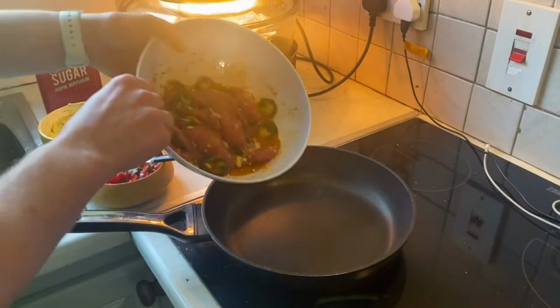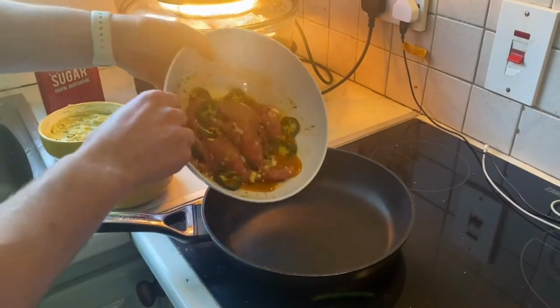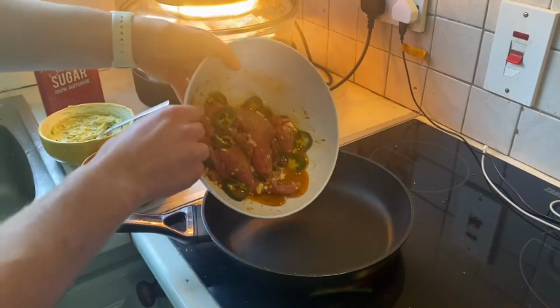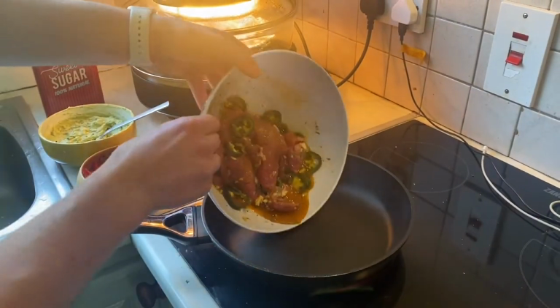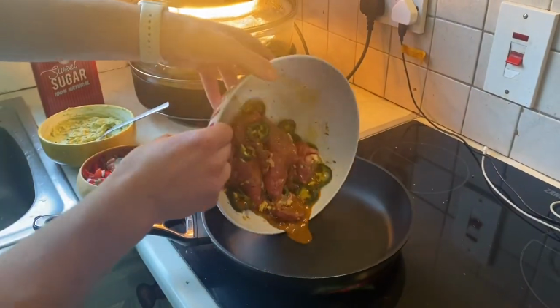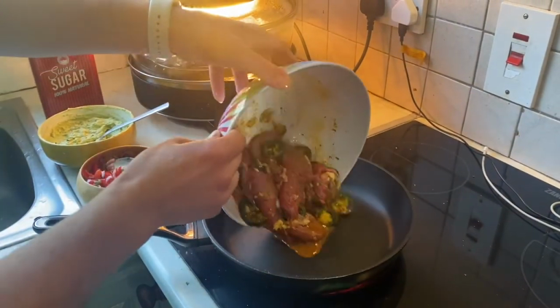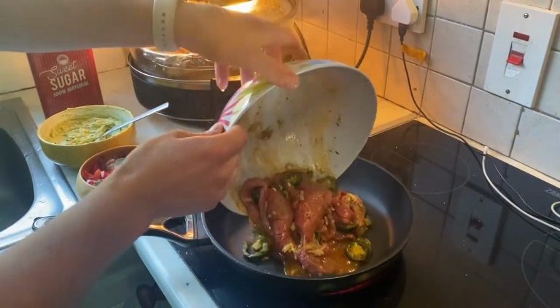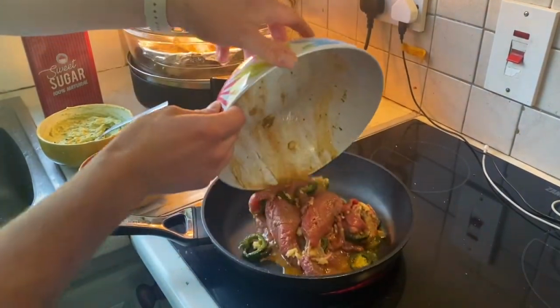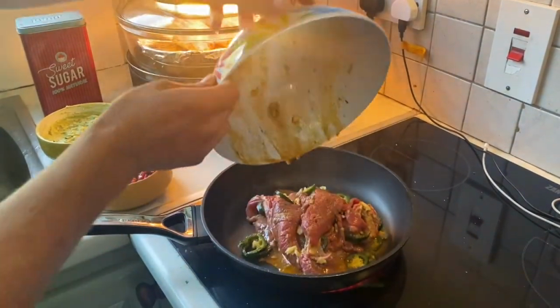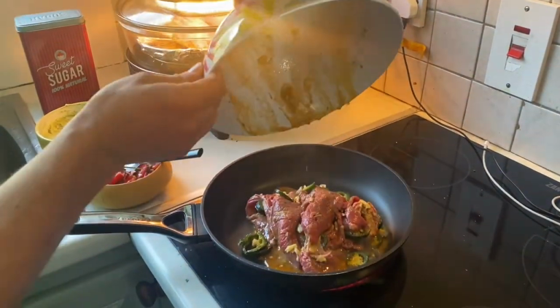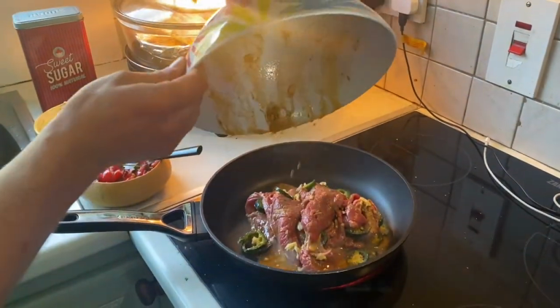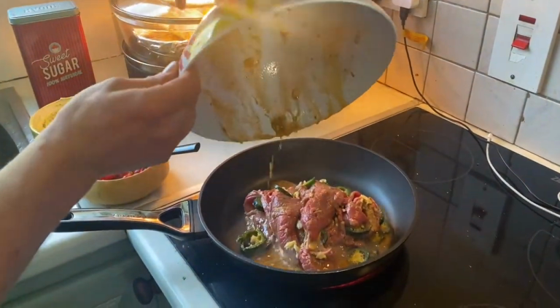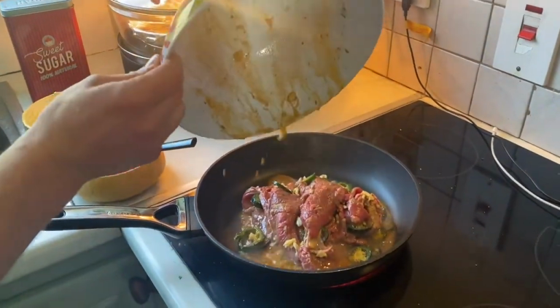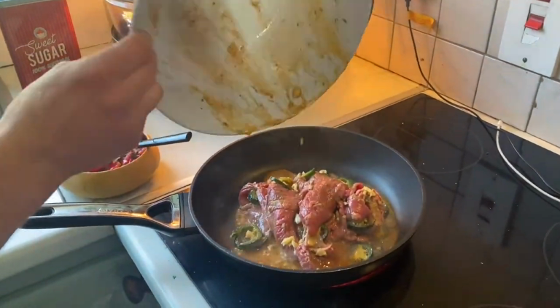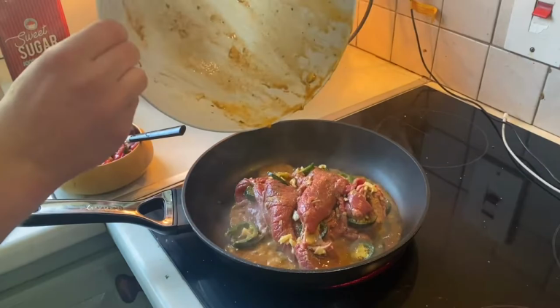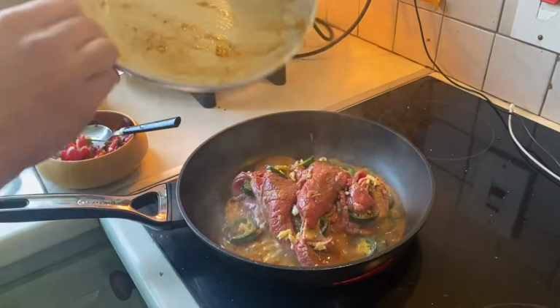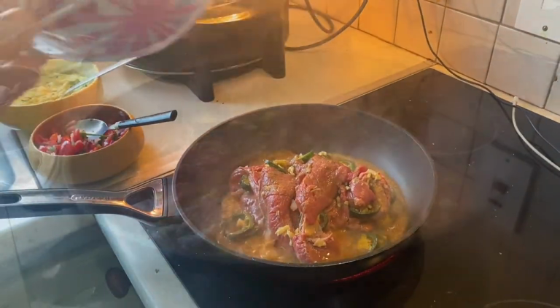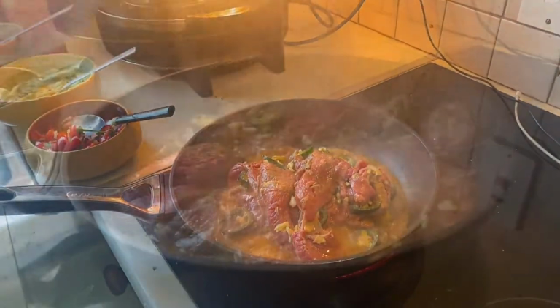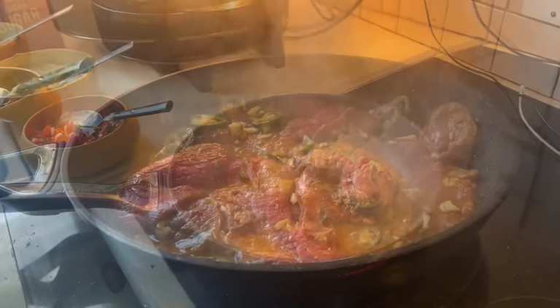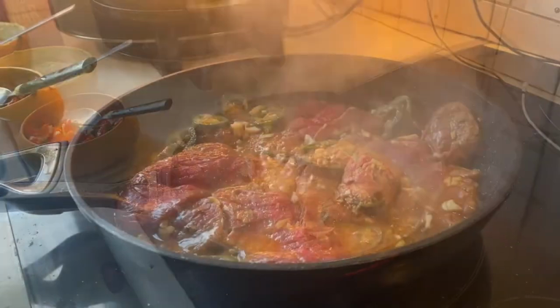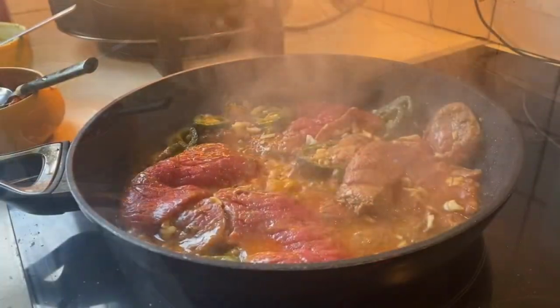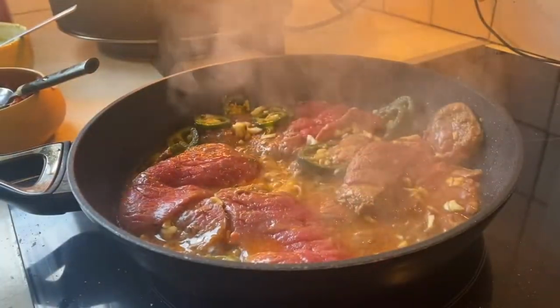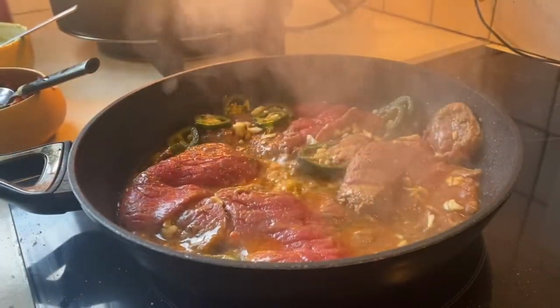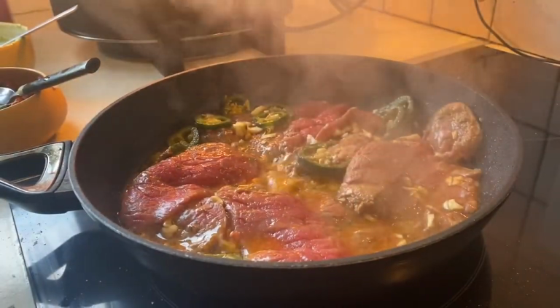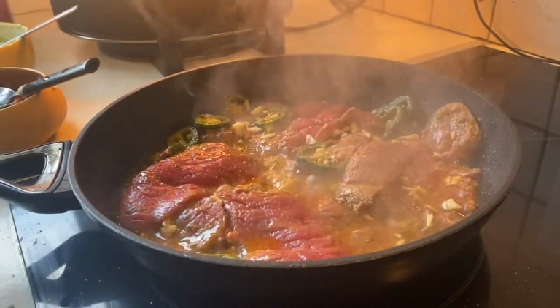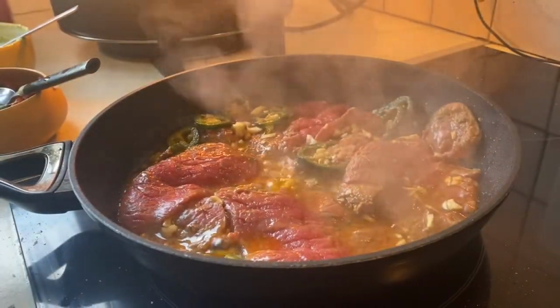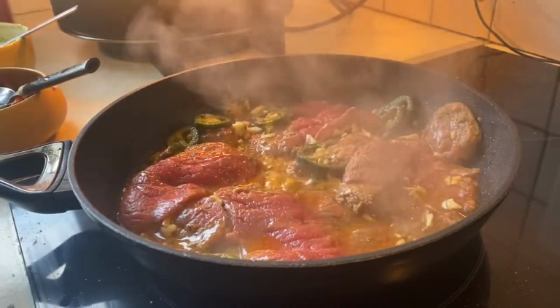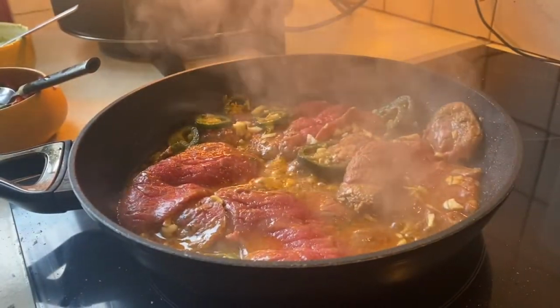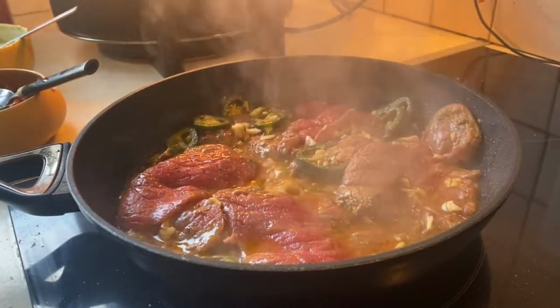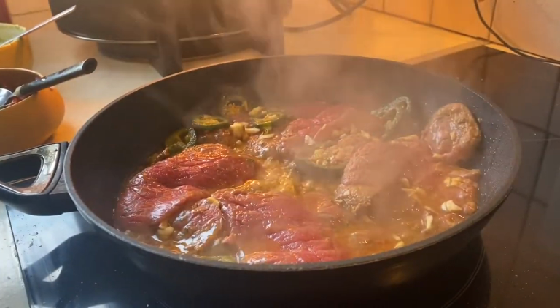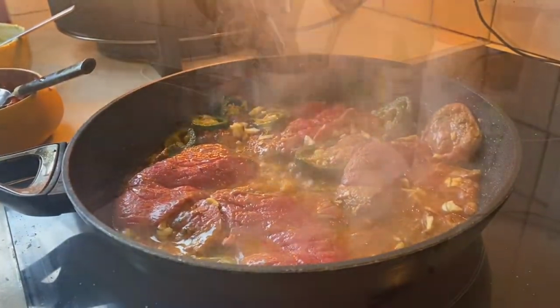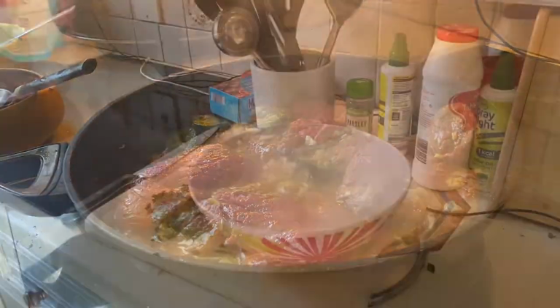Now sear your steak in a really hot pan. Try and get it for a minute to a minute and a half each side.